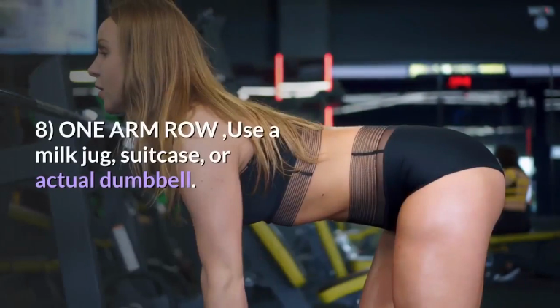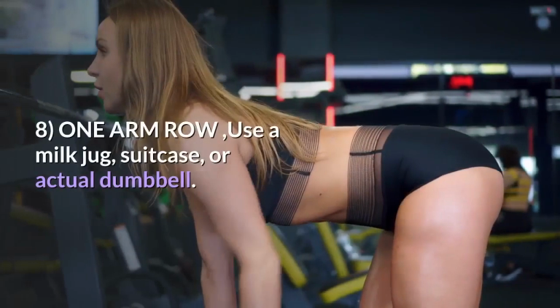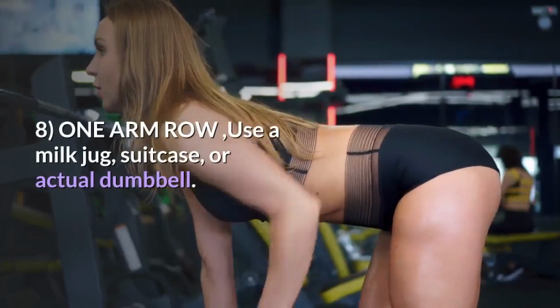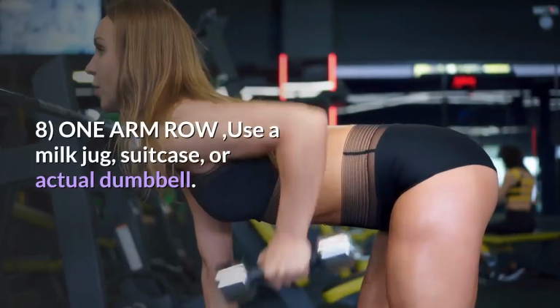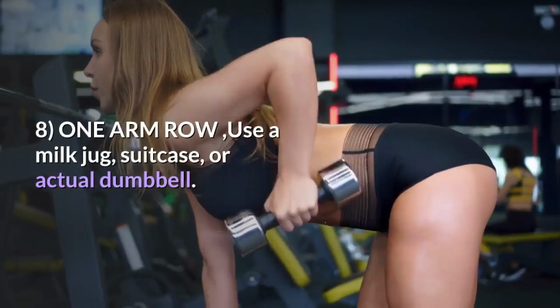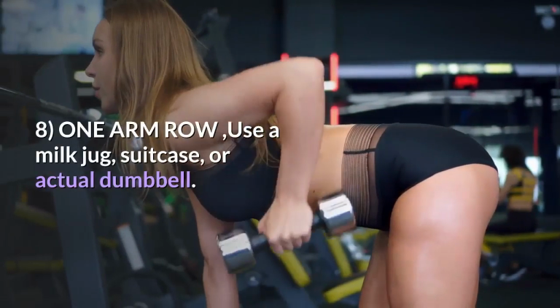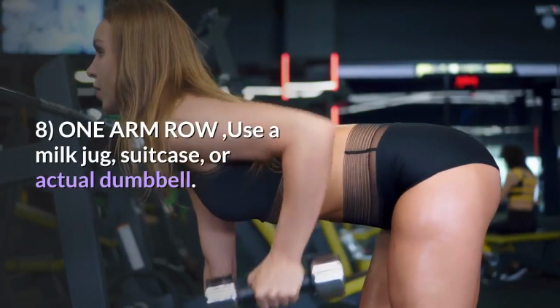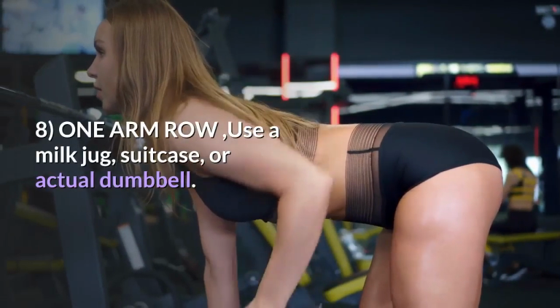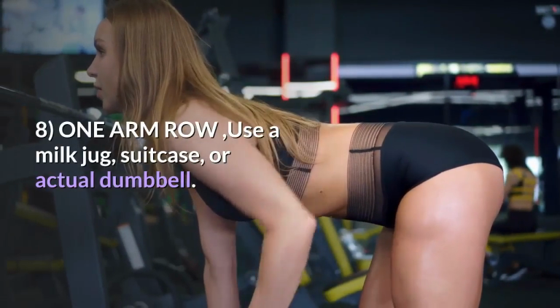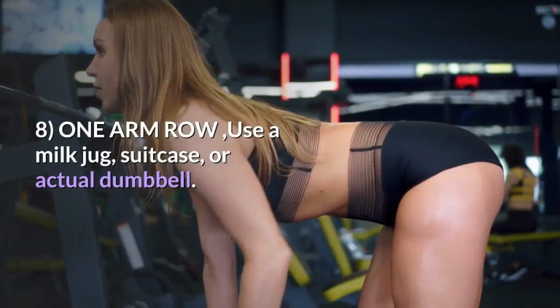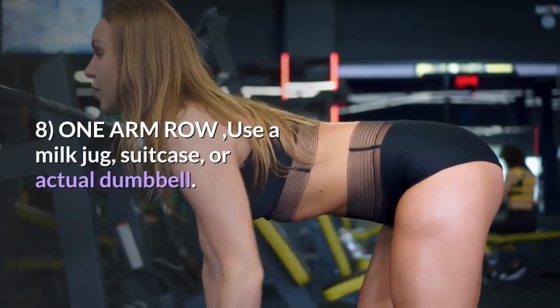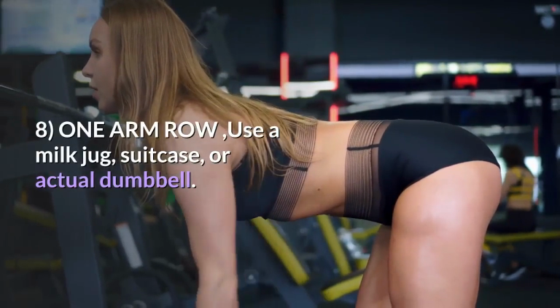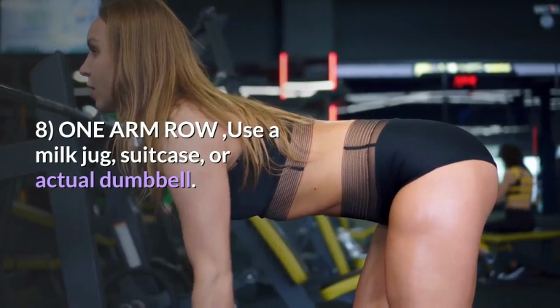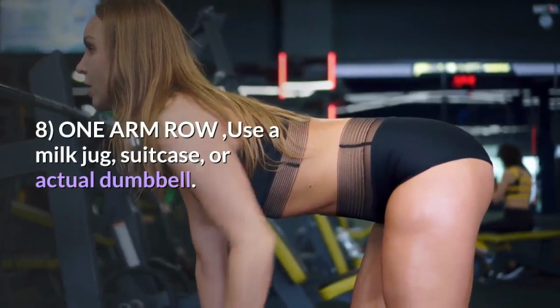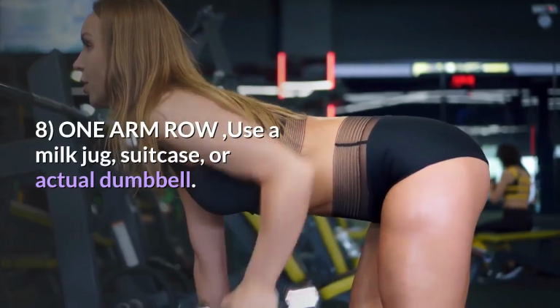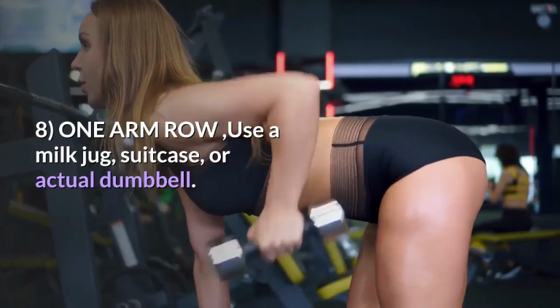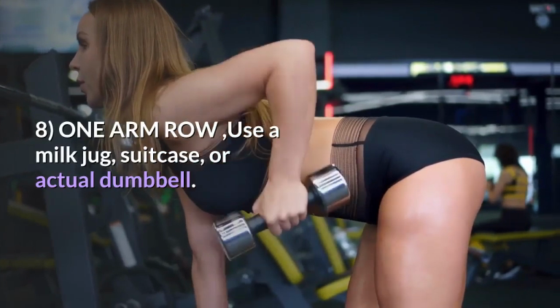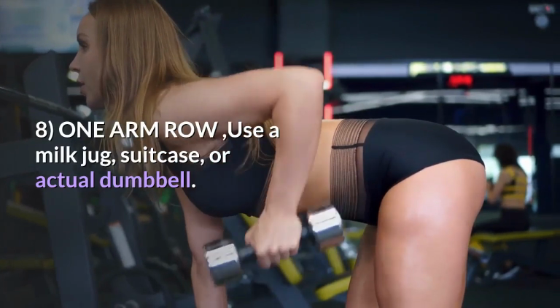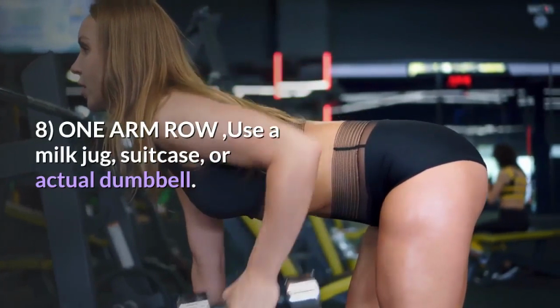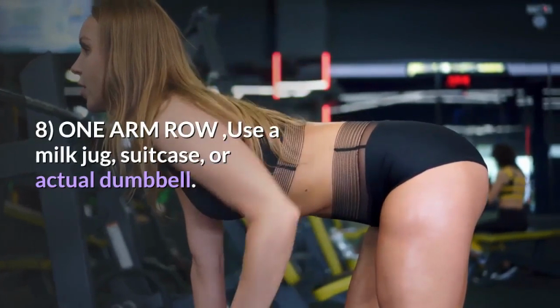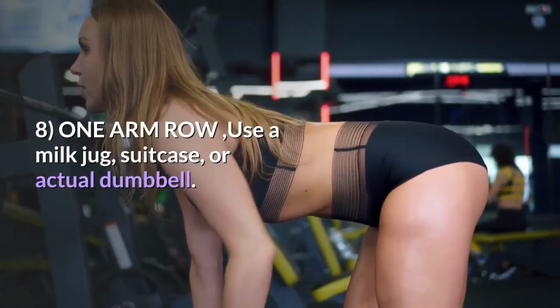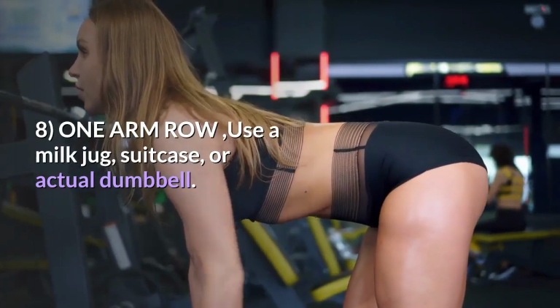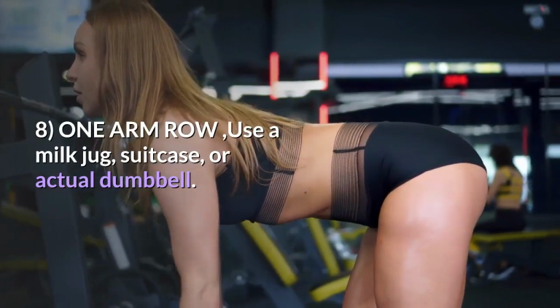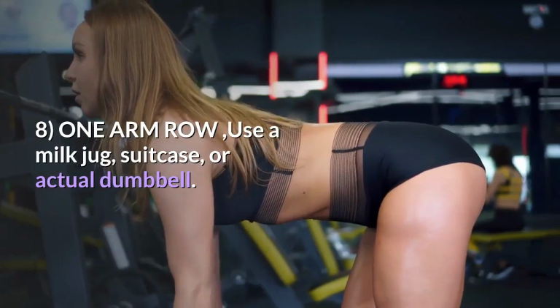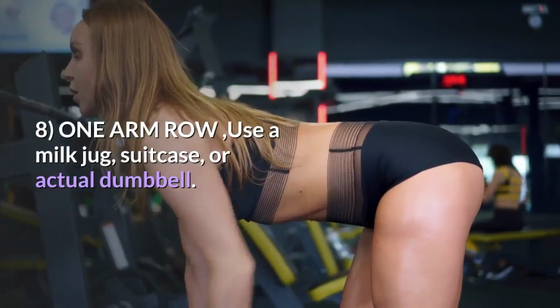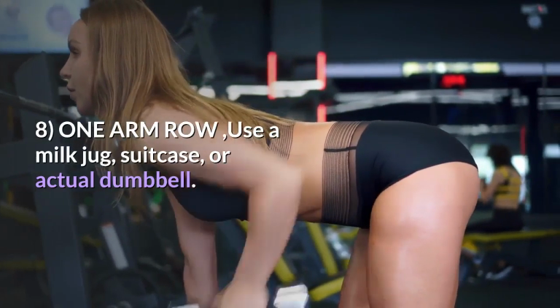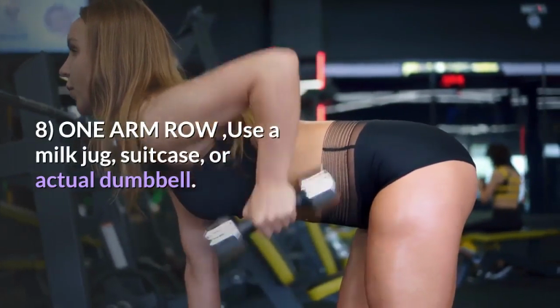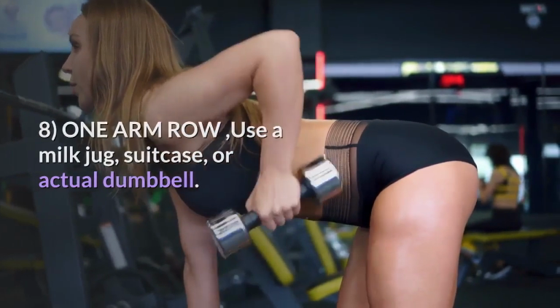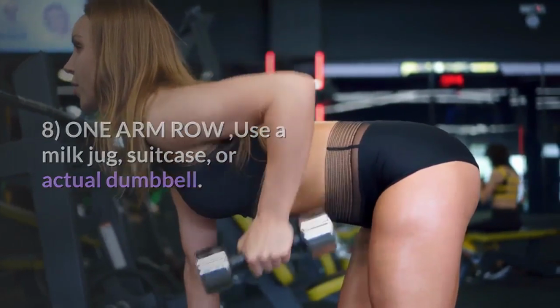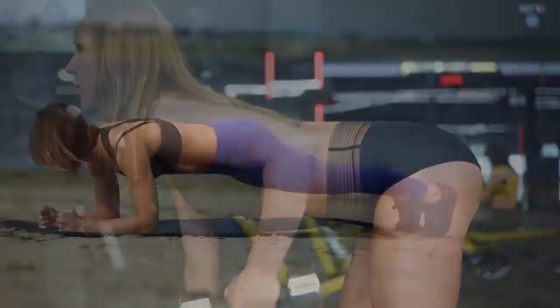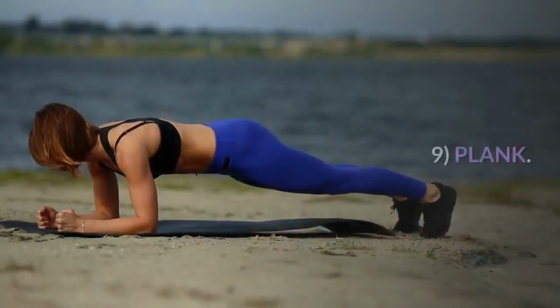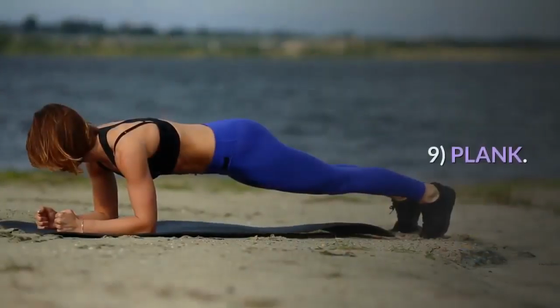8. One-Arm Row — use a milk jug, suitcase, or actual dumbbell.